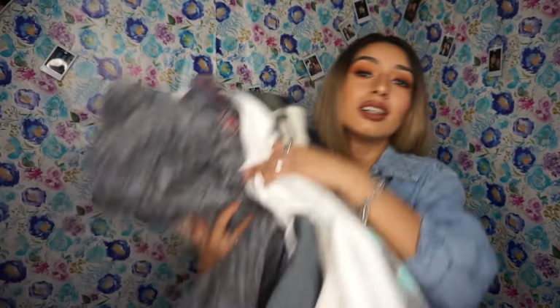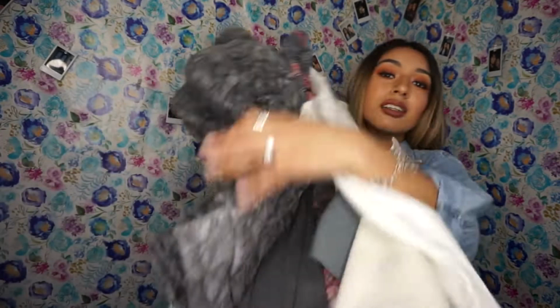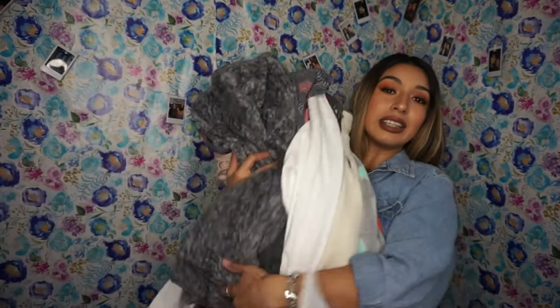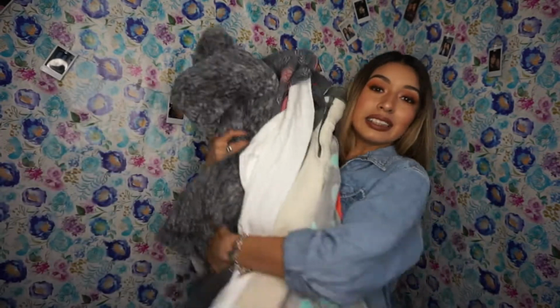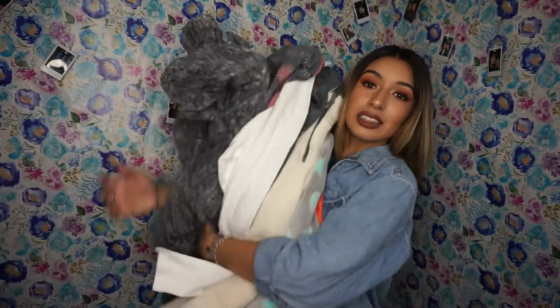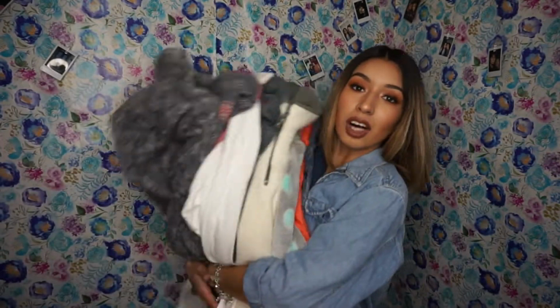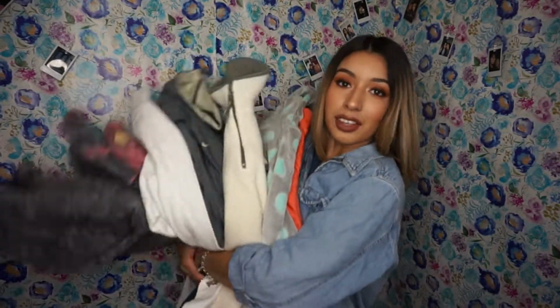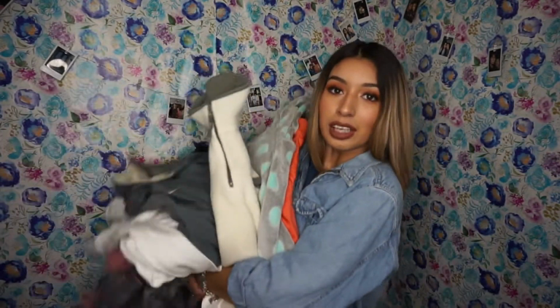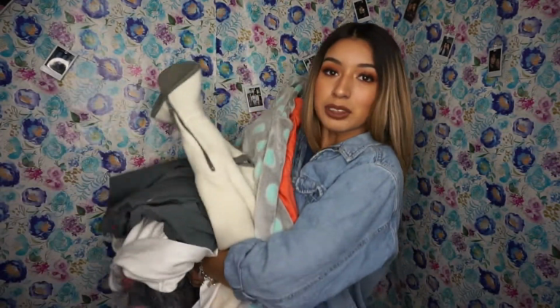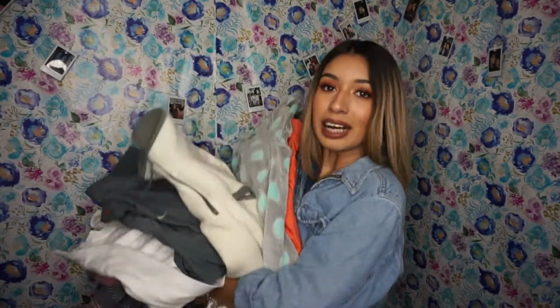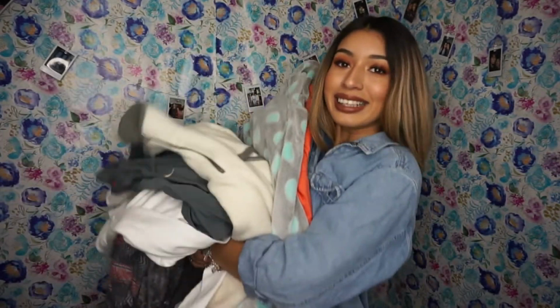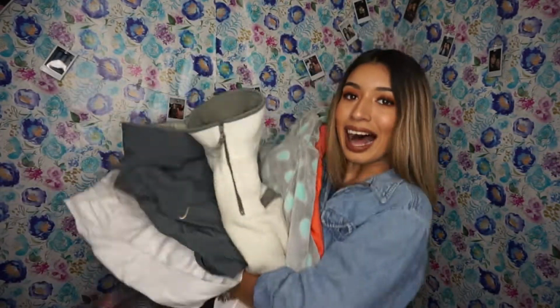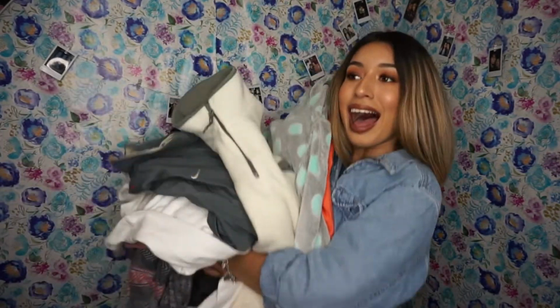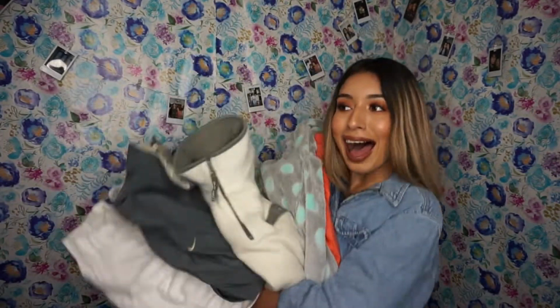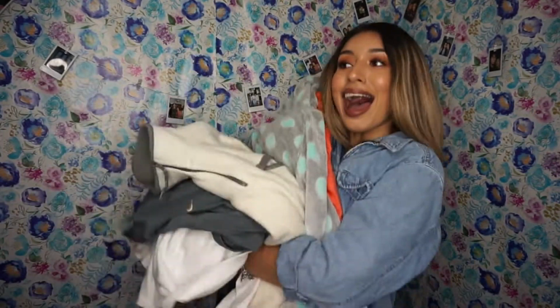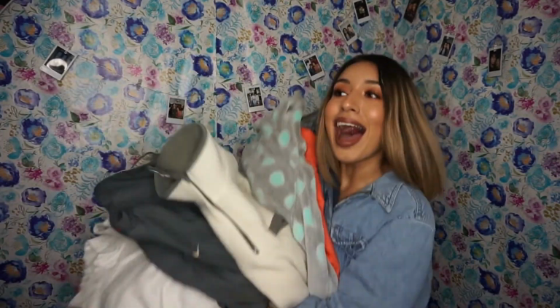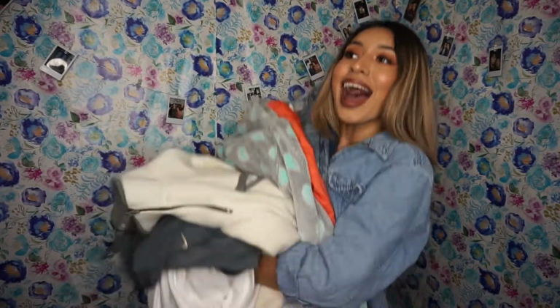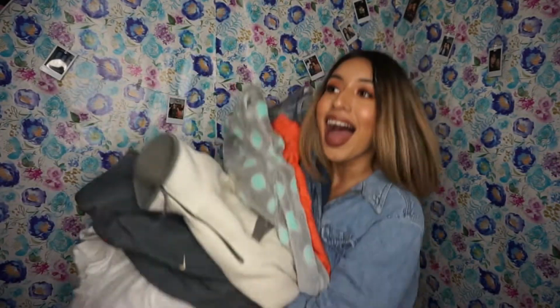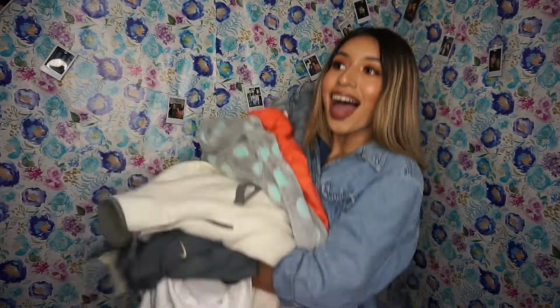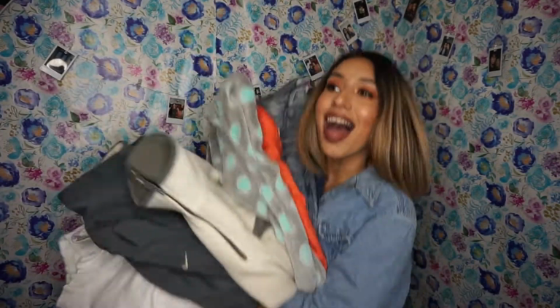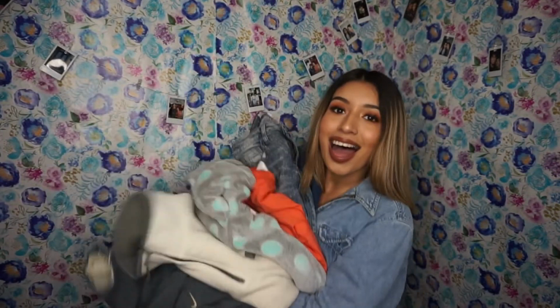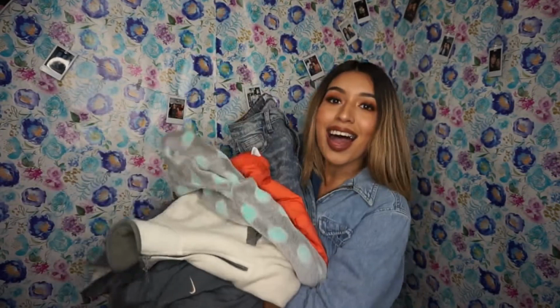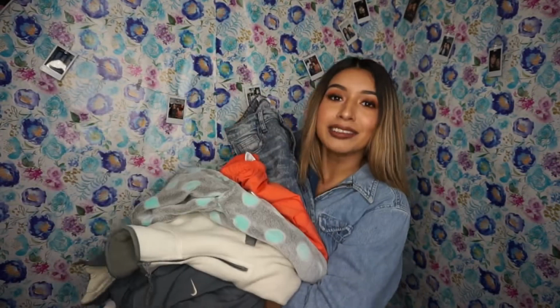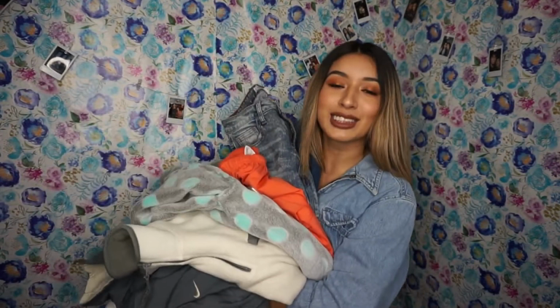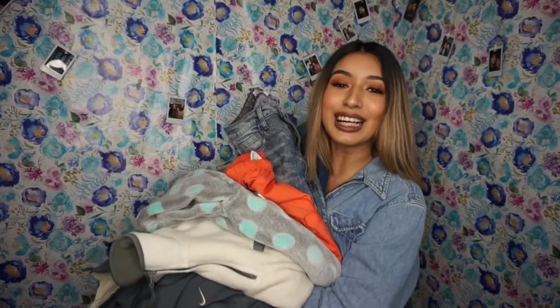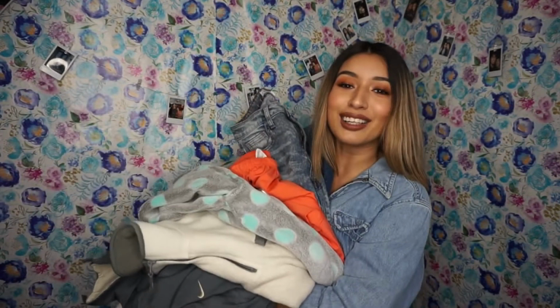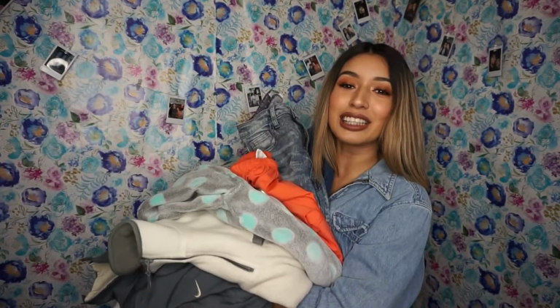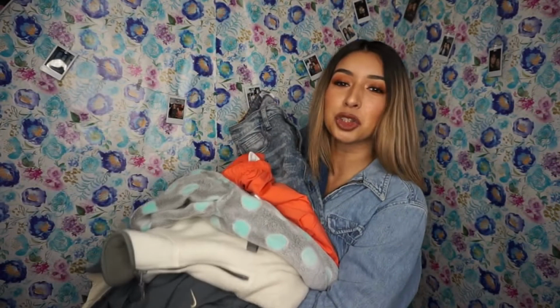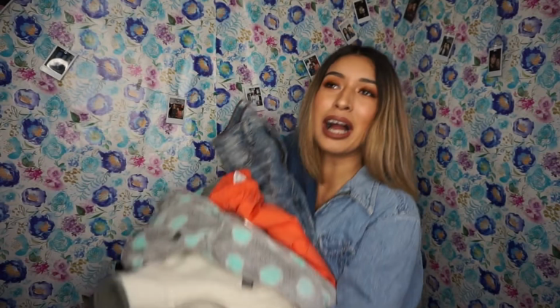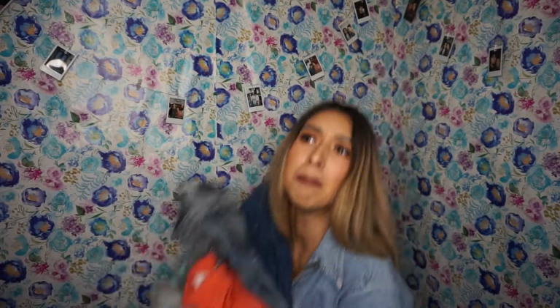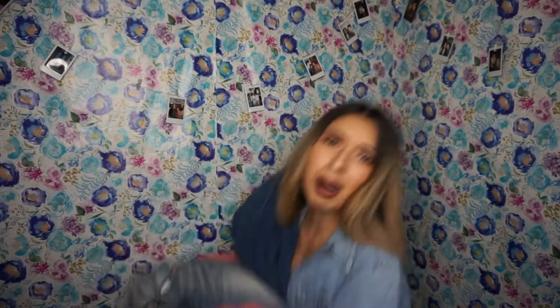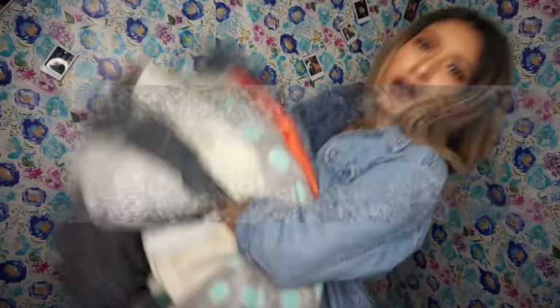And these are all the items I got, y'all. So let's try them on!